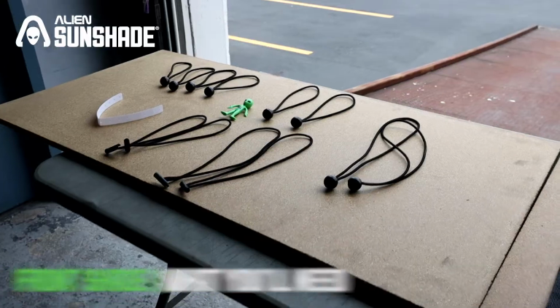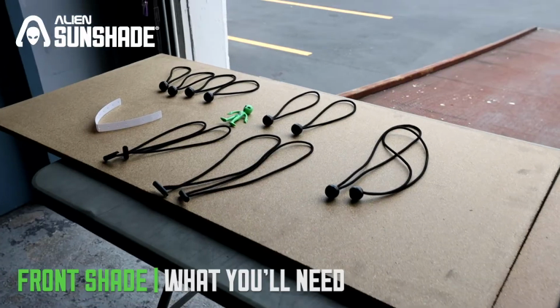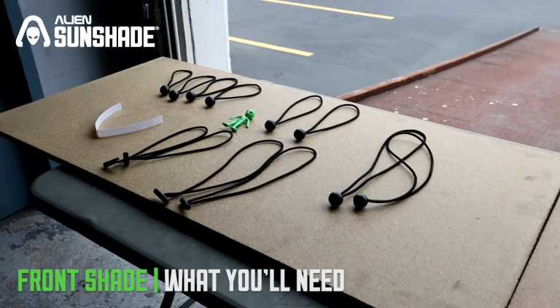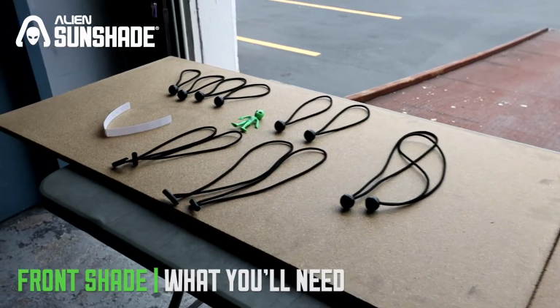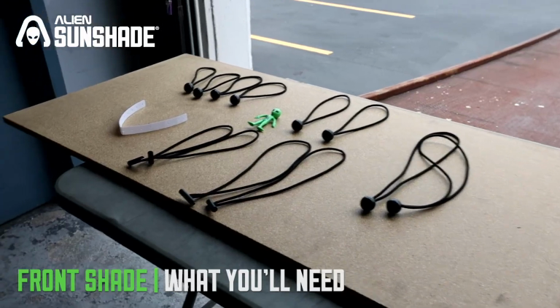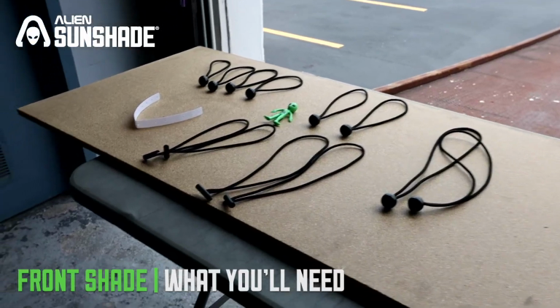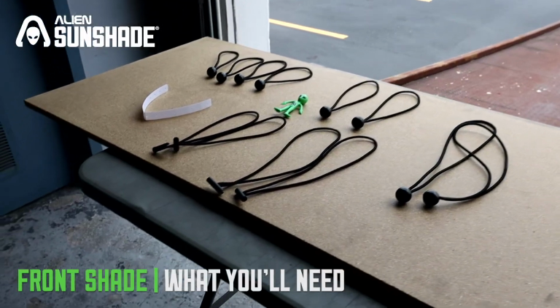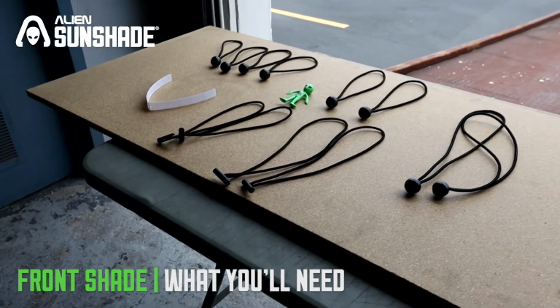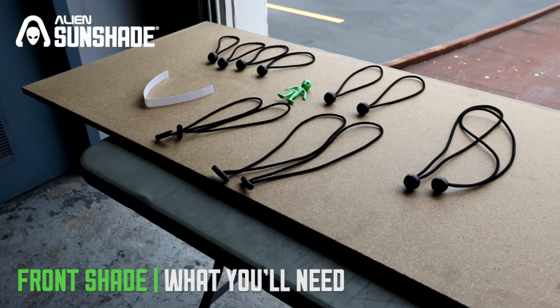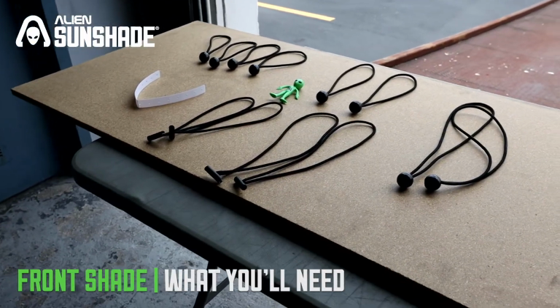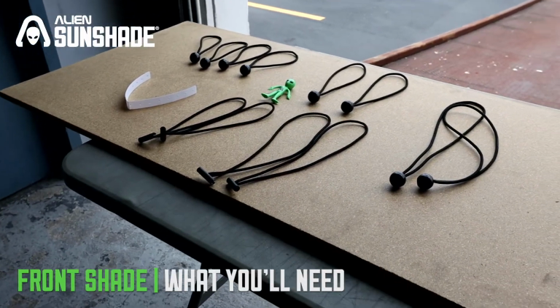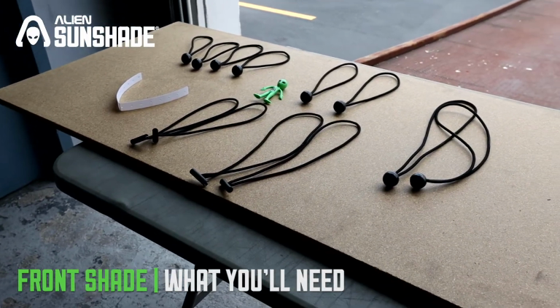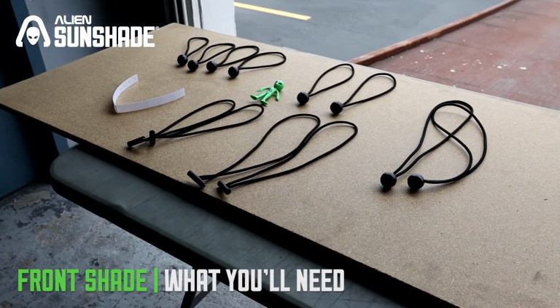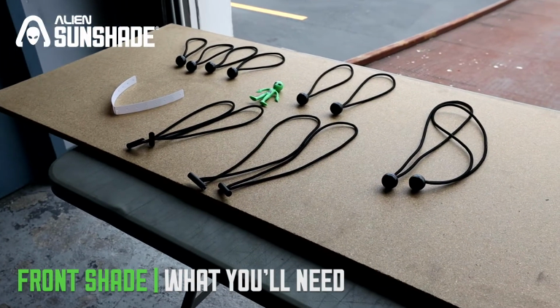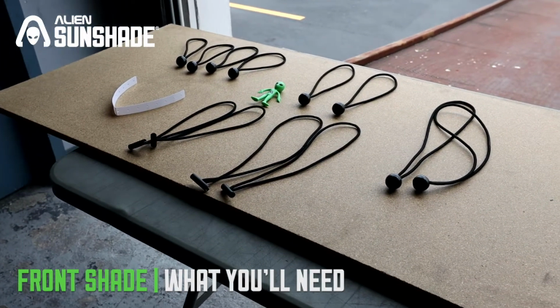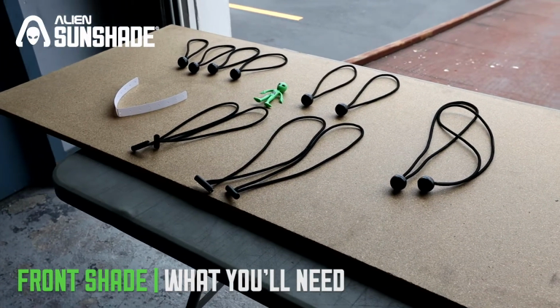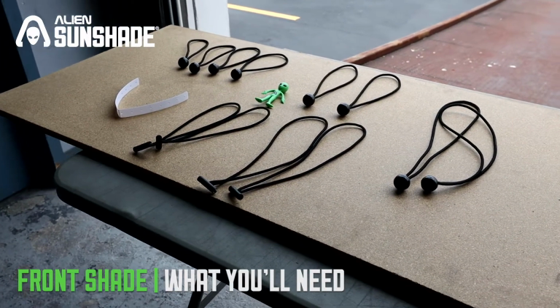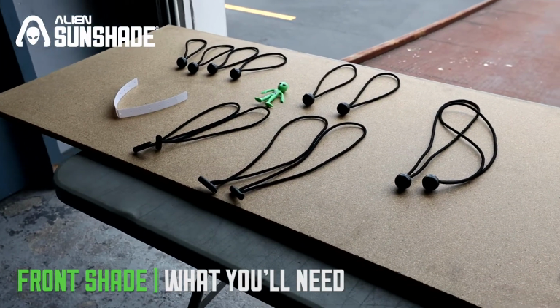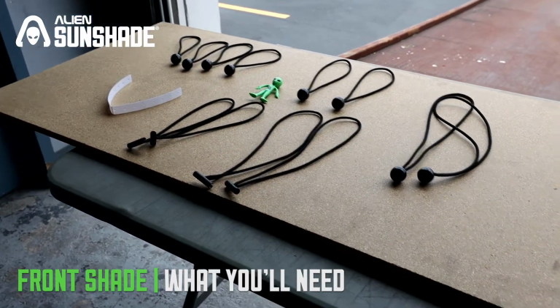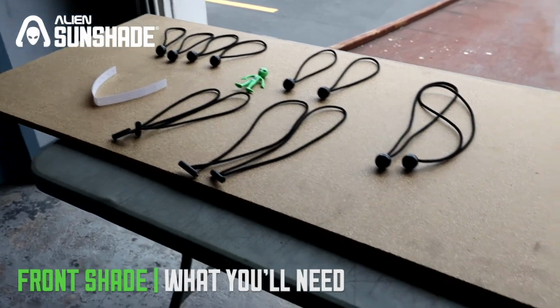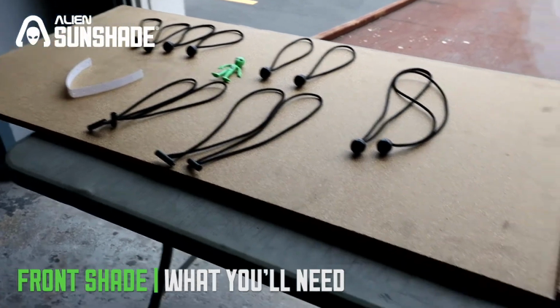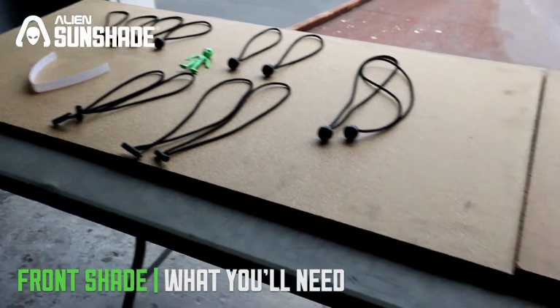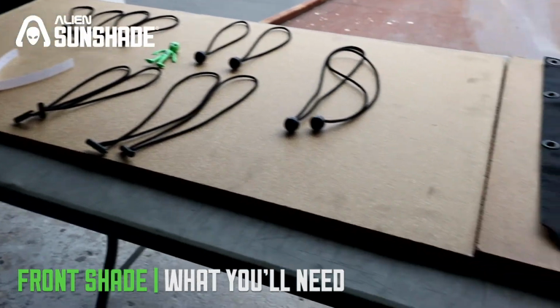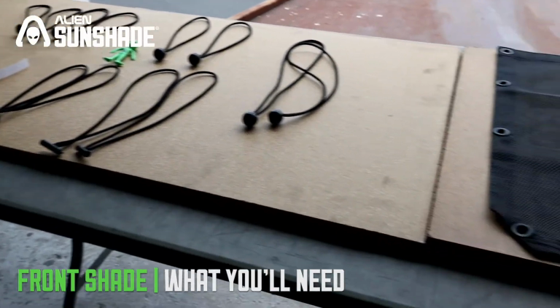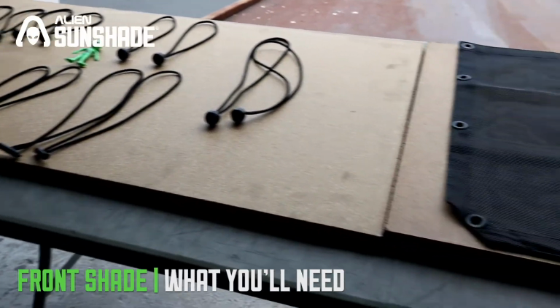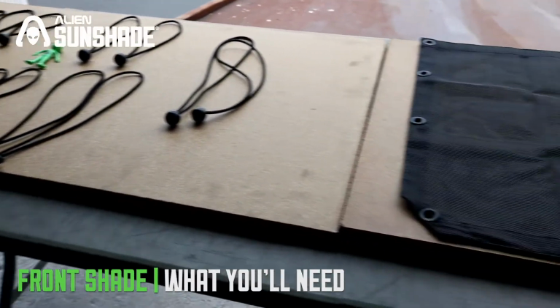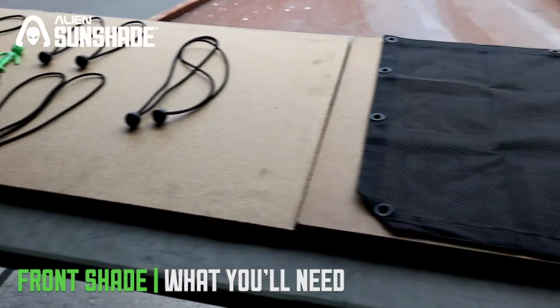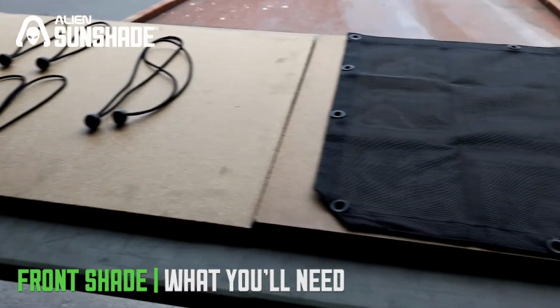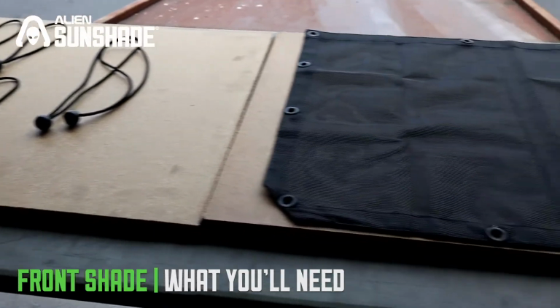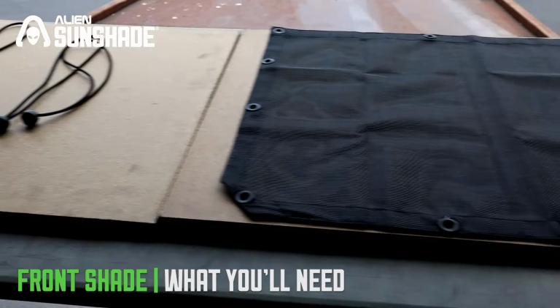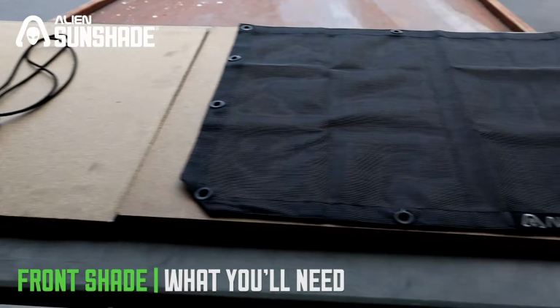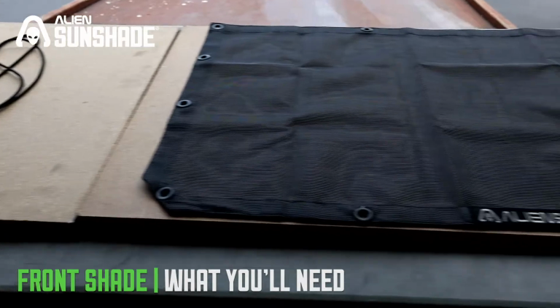We're going to be doing an install of the Alien Sunshade front for the Jeep Gladiator.